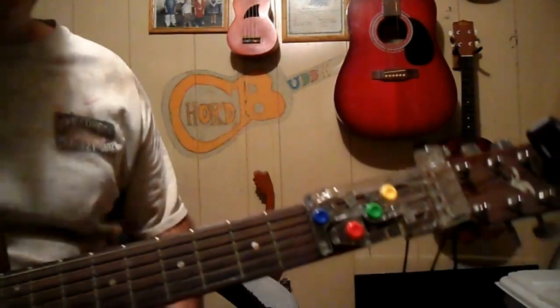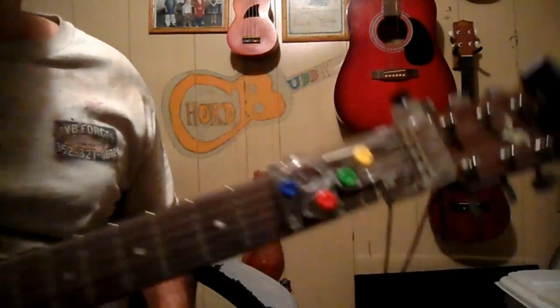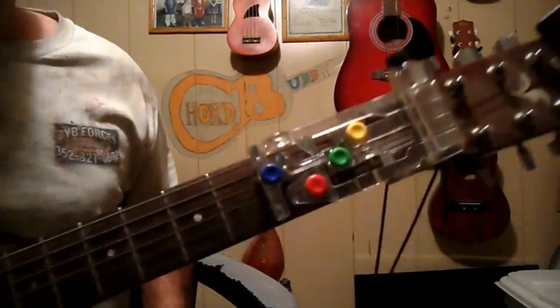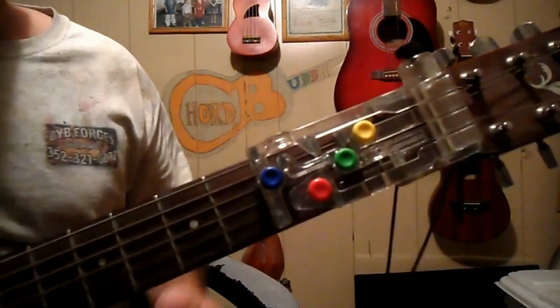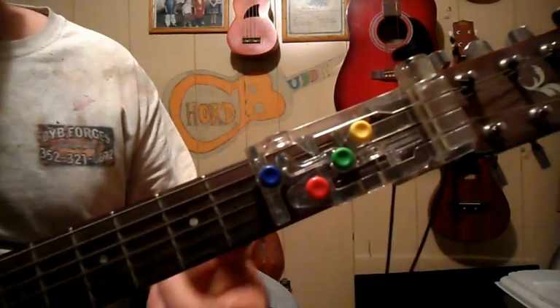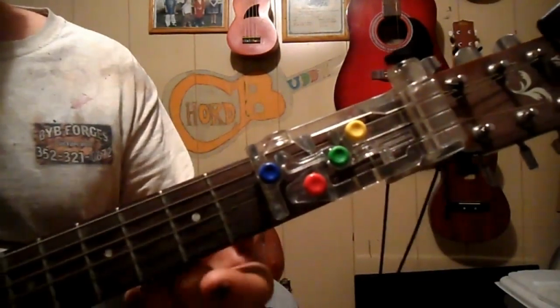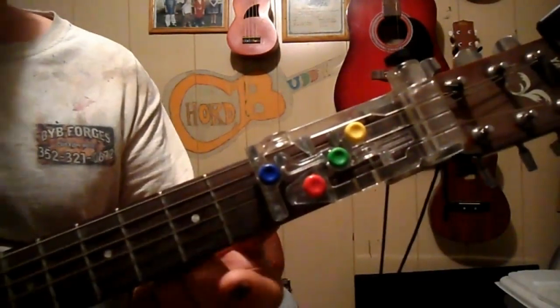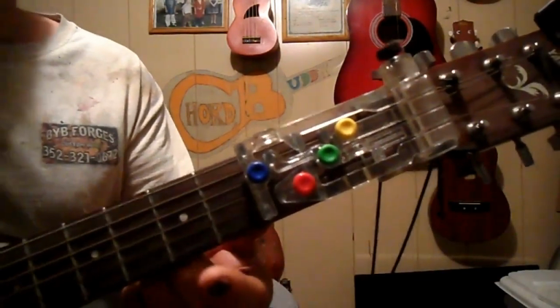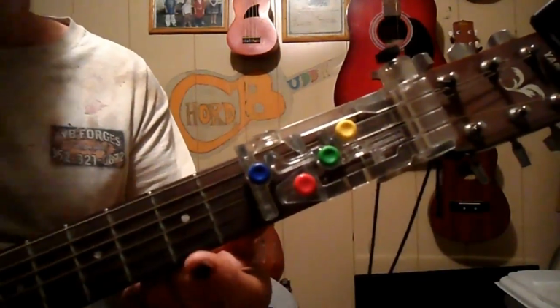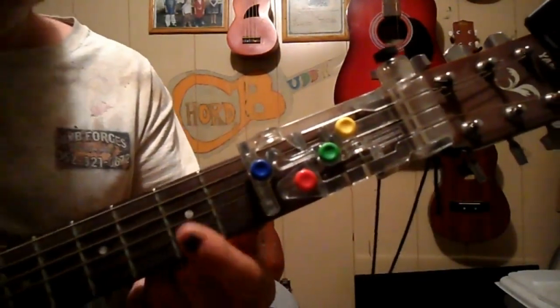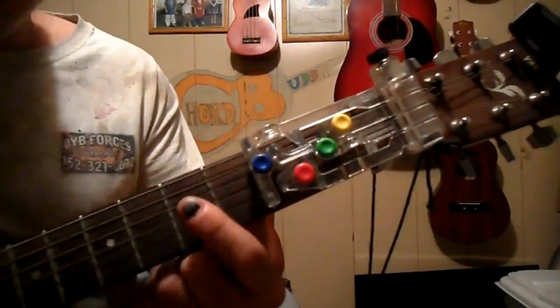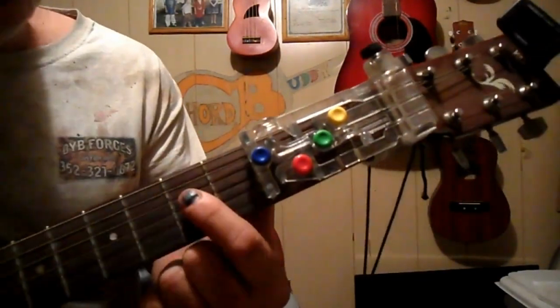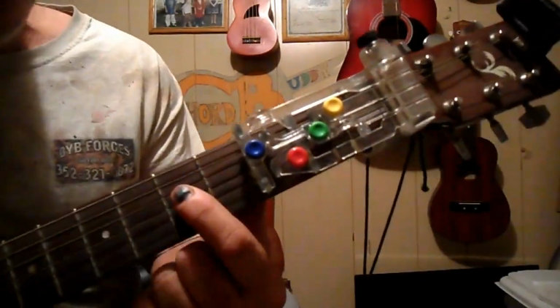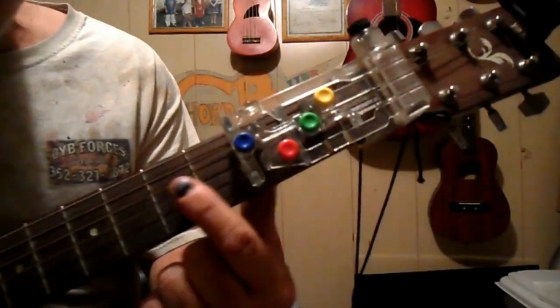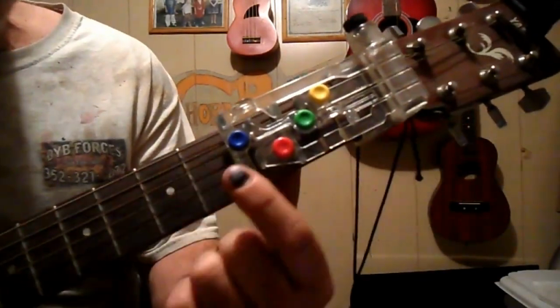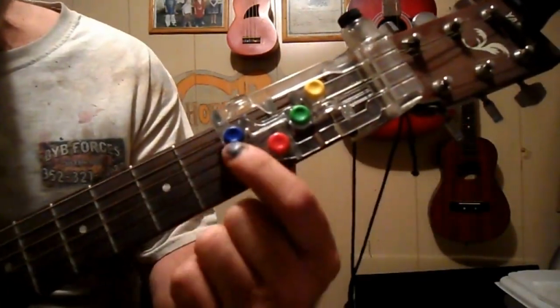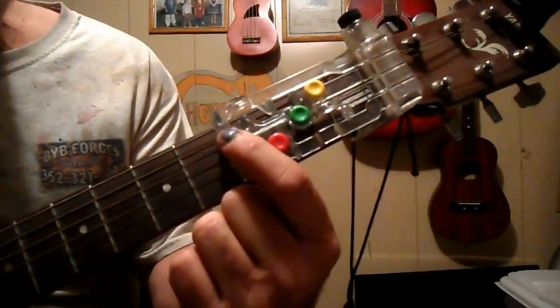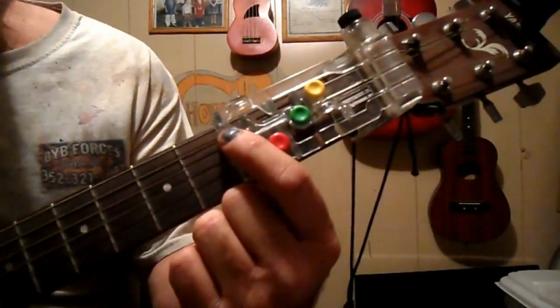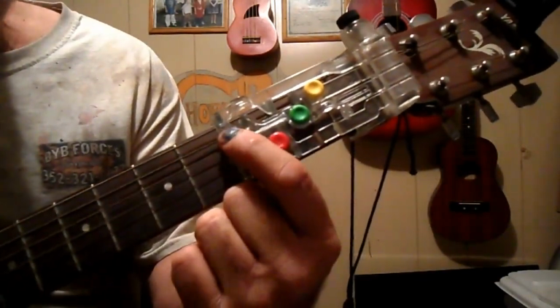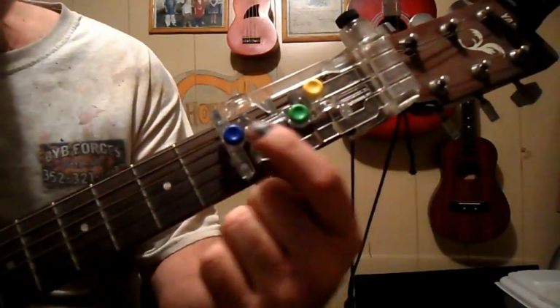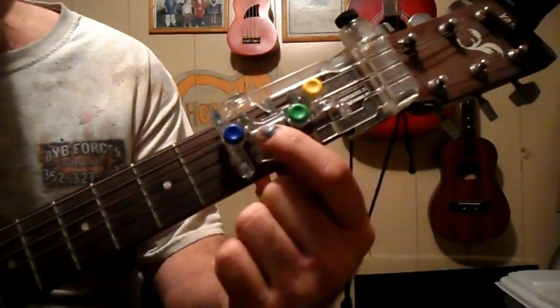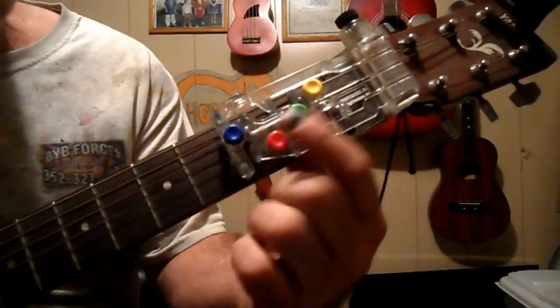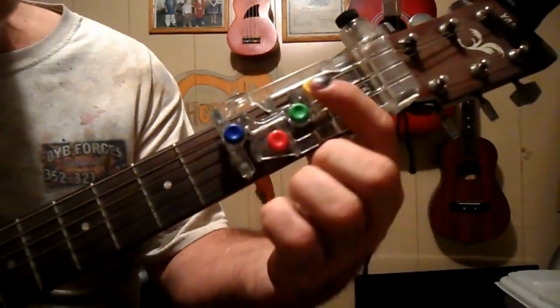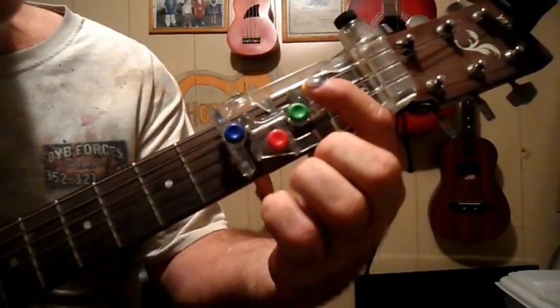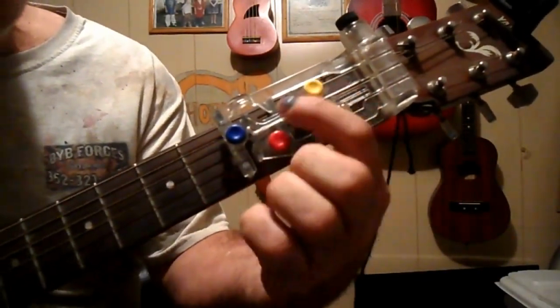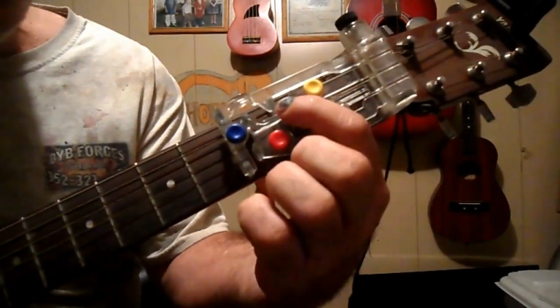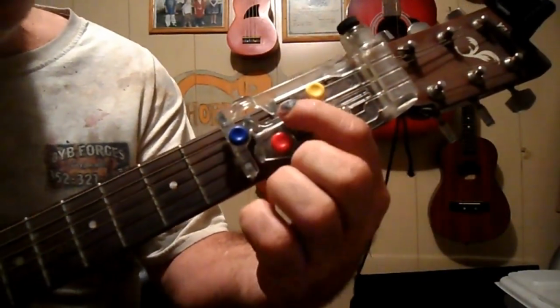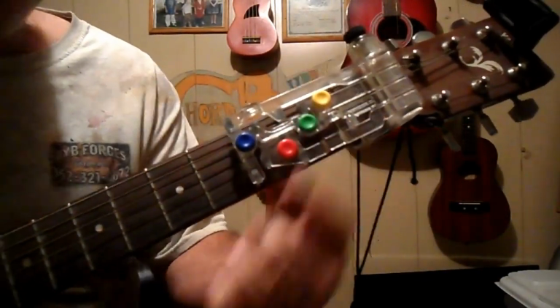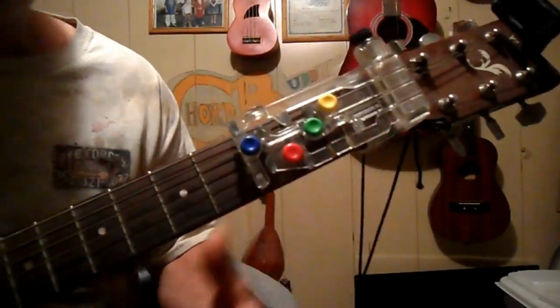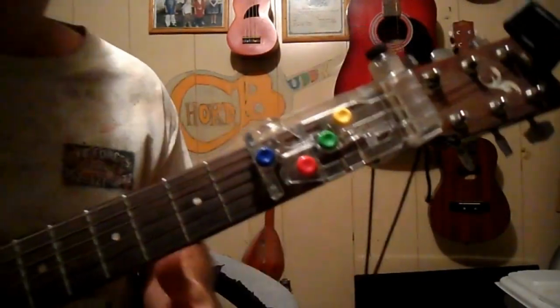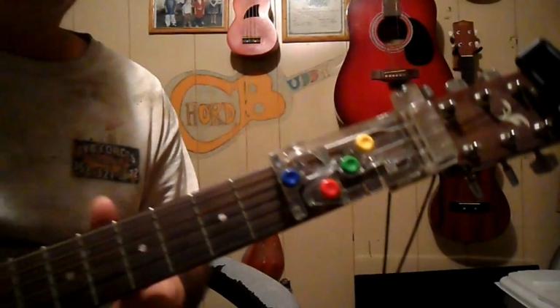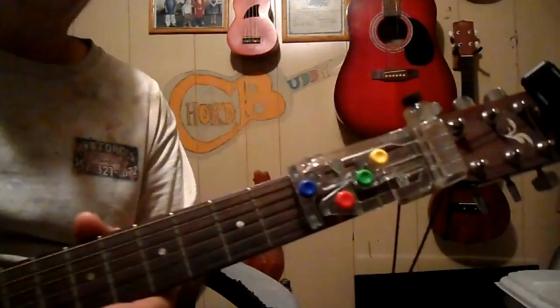All right, everyone, here with another song using the Chord Buddy. If you don't know, this is a G, a D, a C, and an E minor.